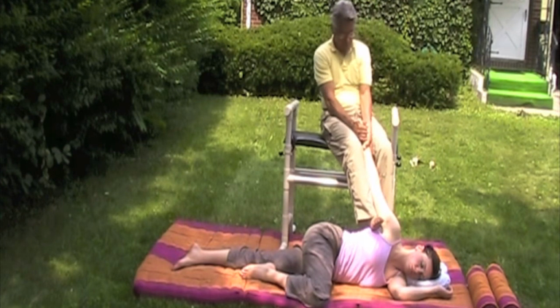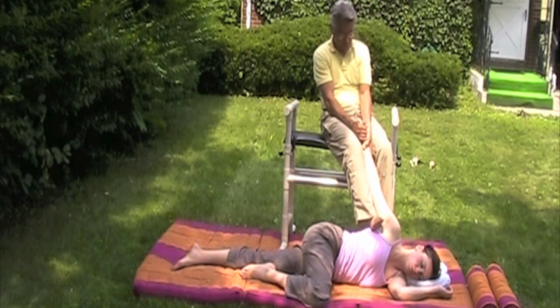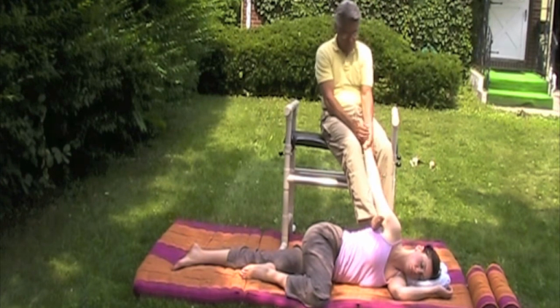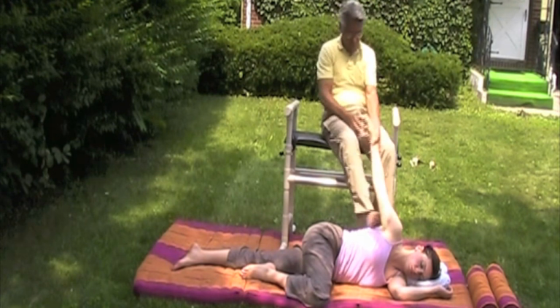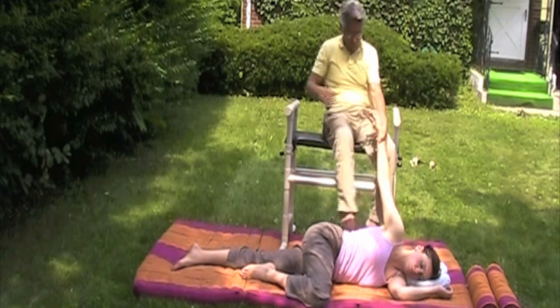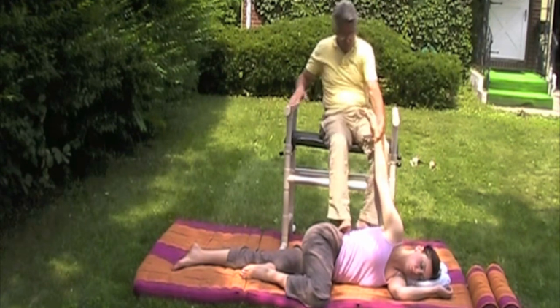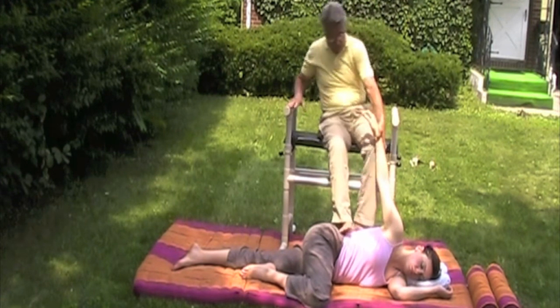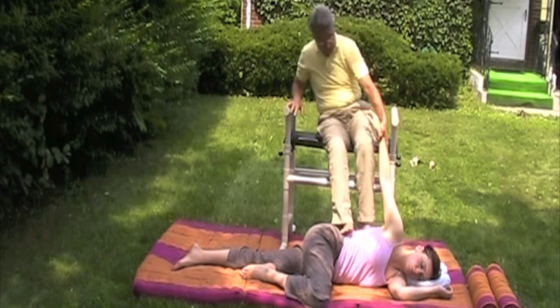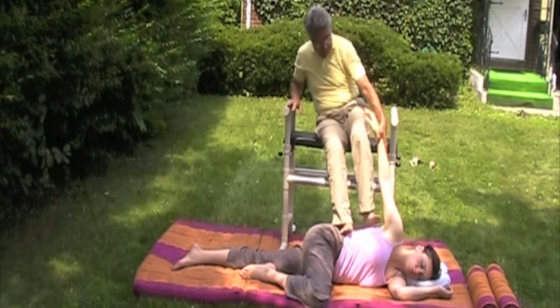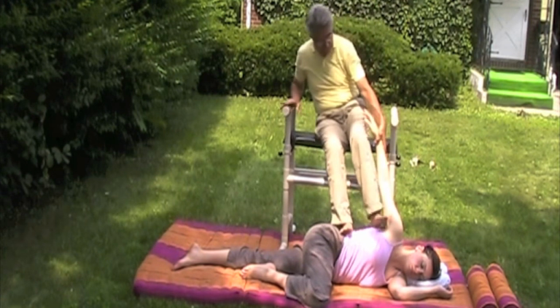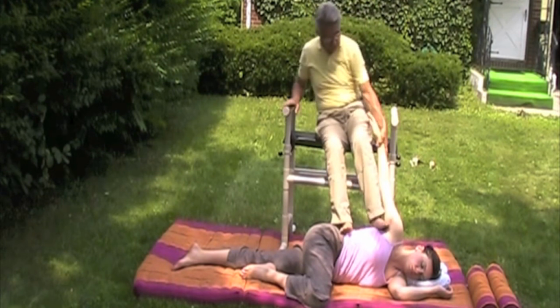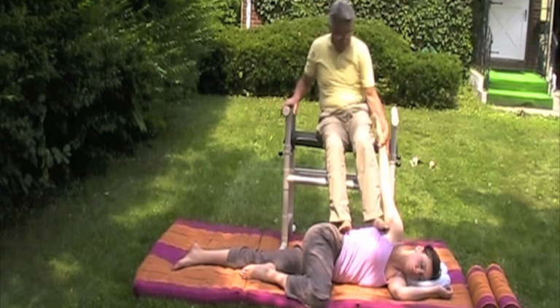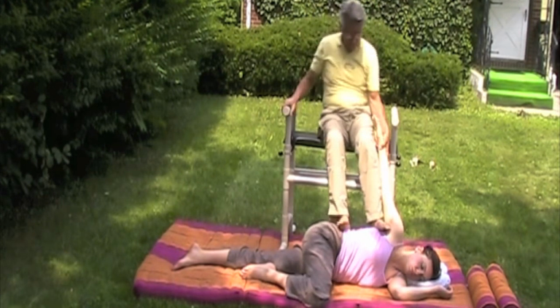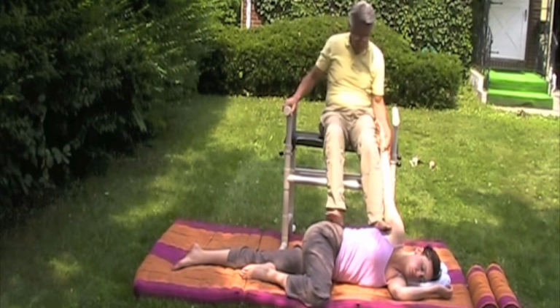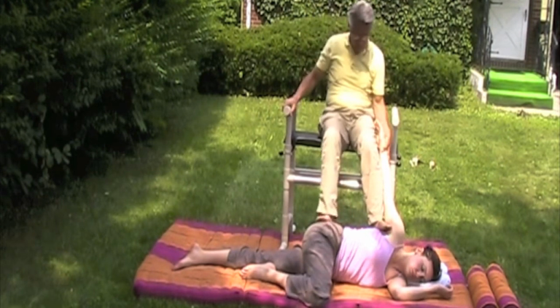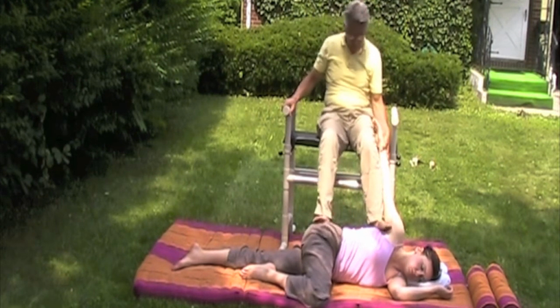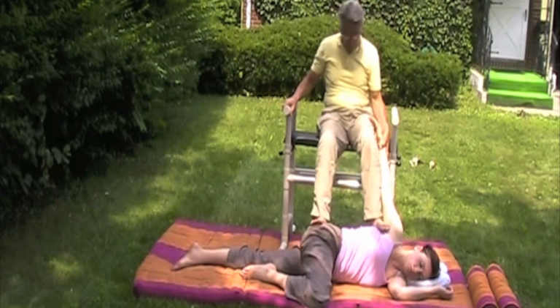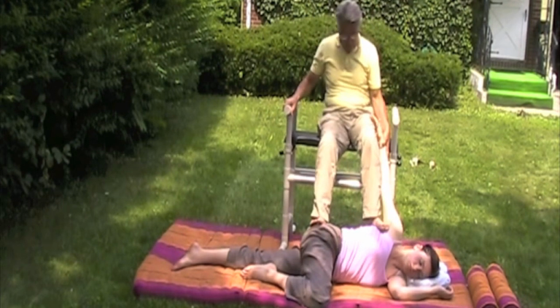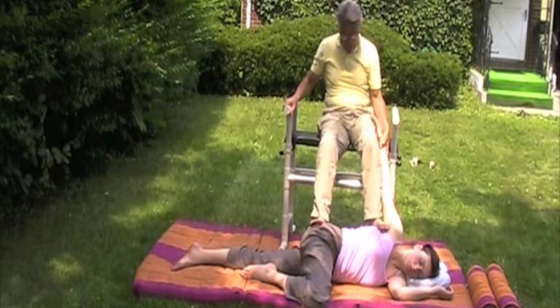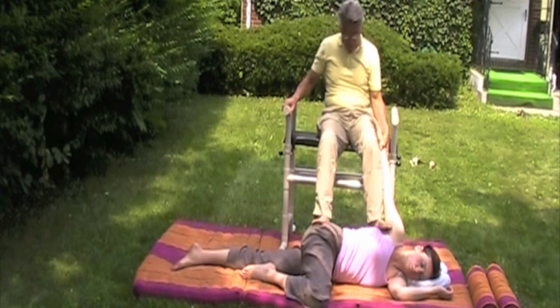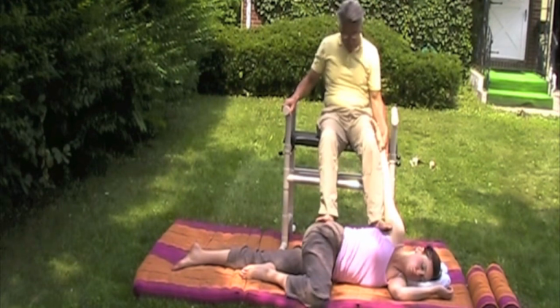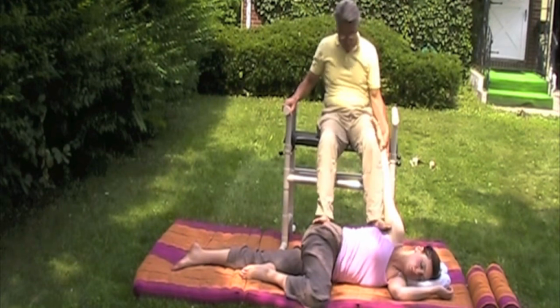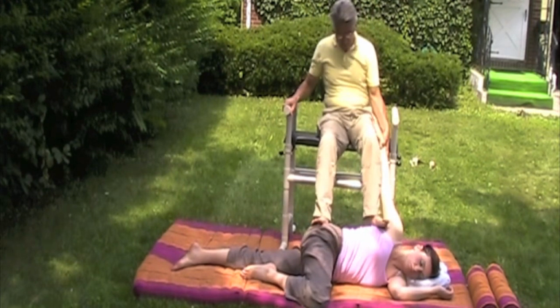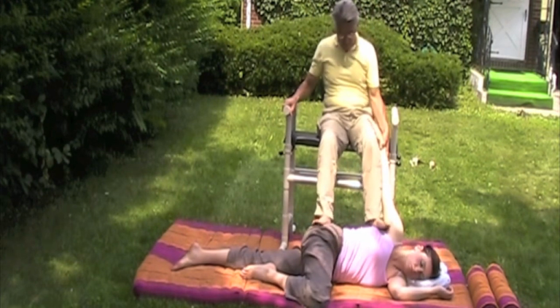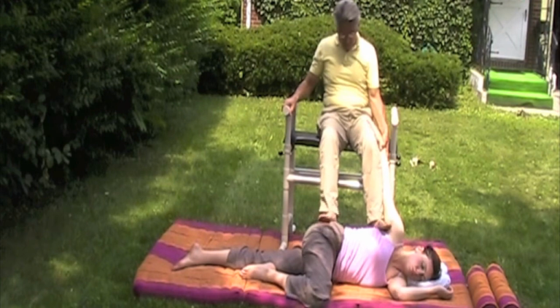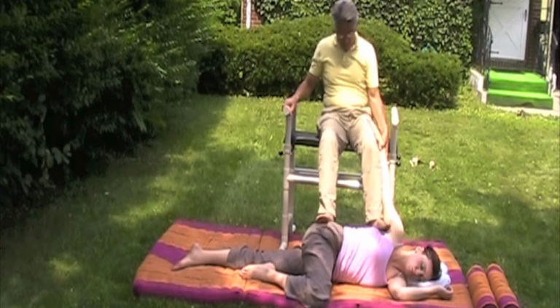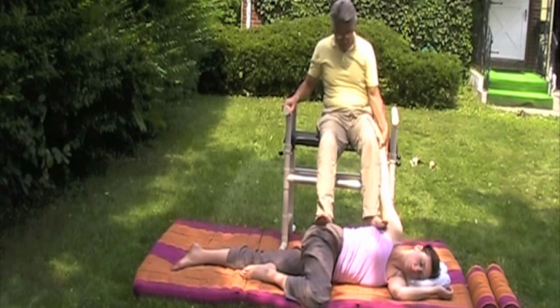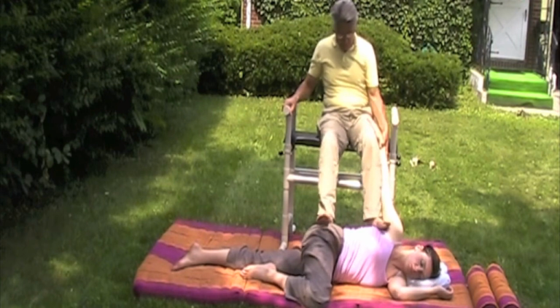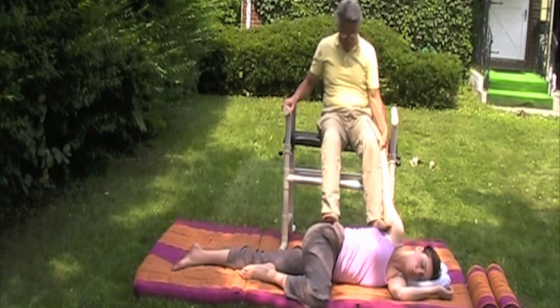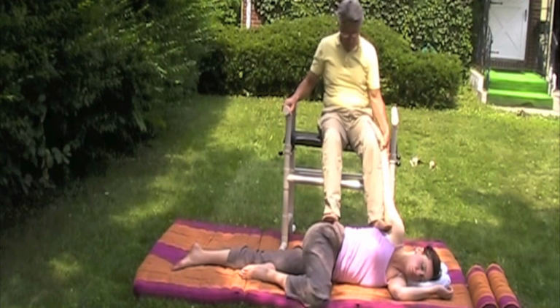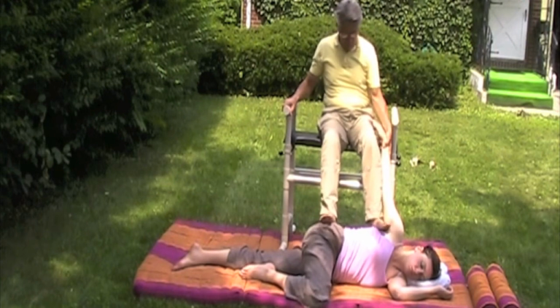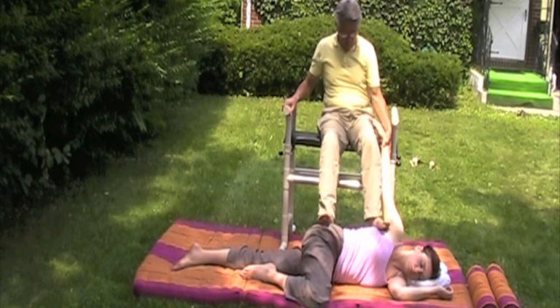Foot walk compressions up the back with the south foot, then alternating foot compressions to finish.